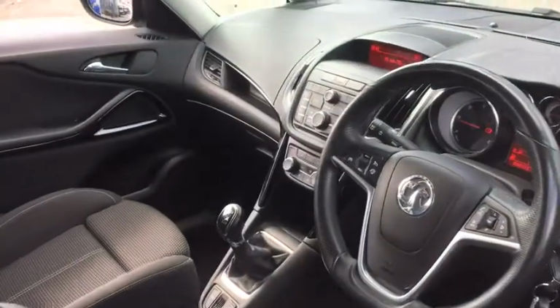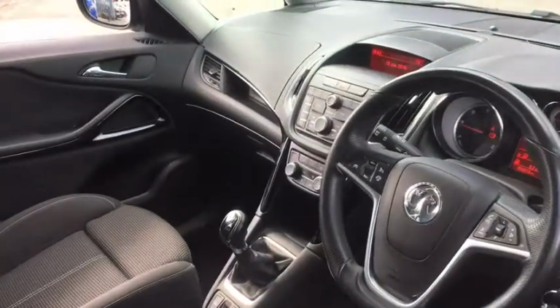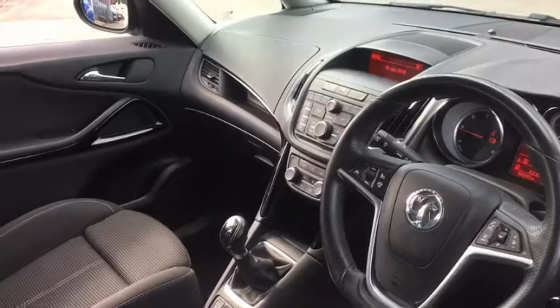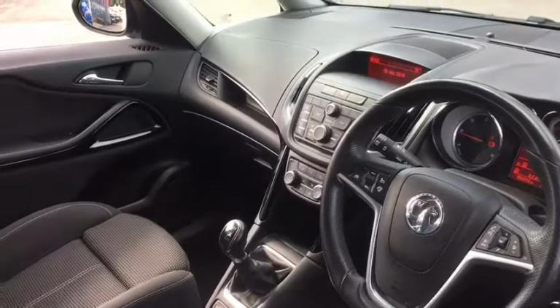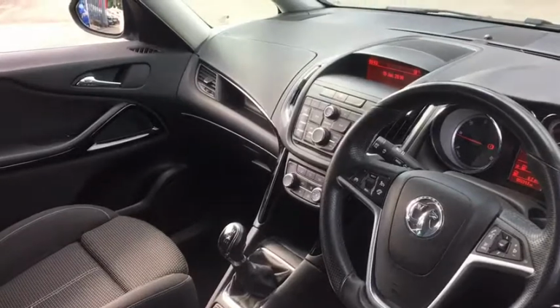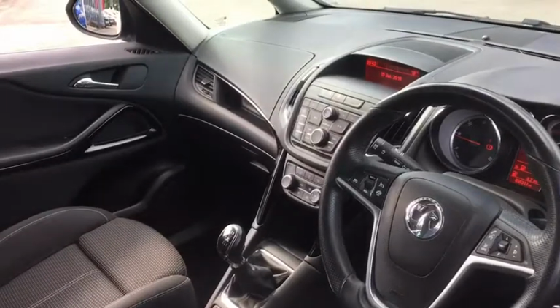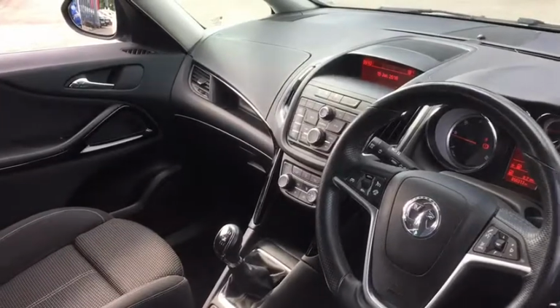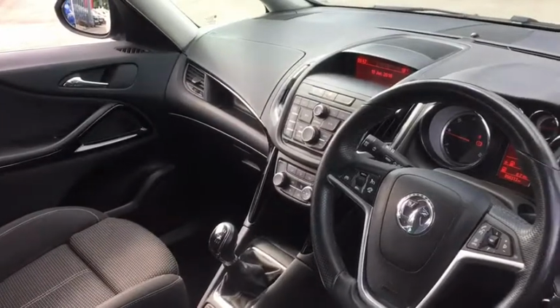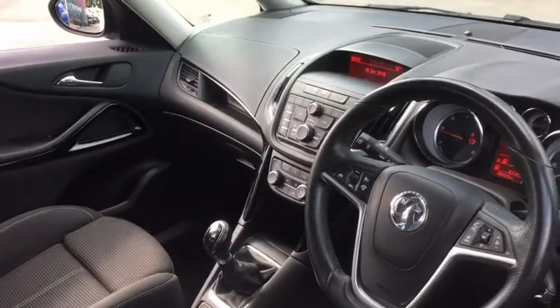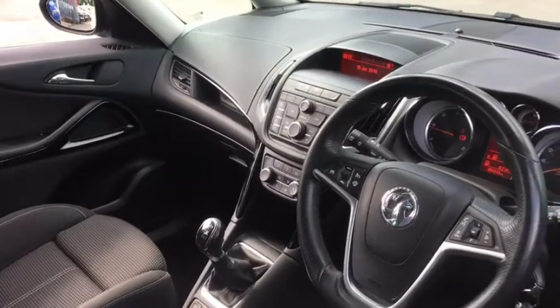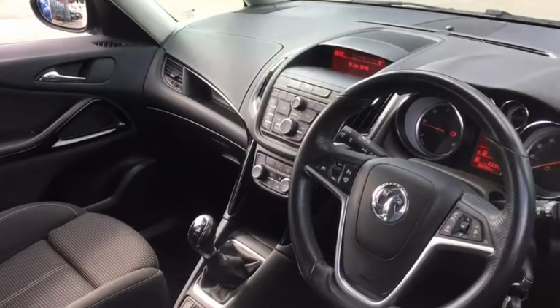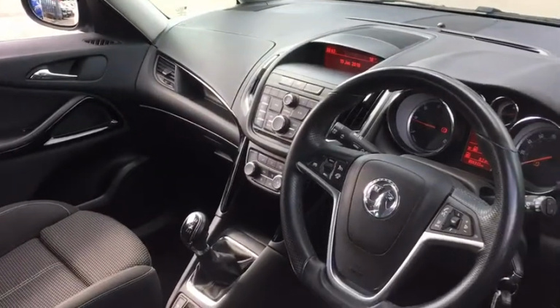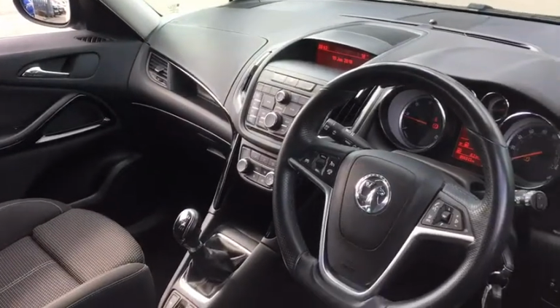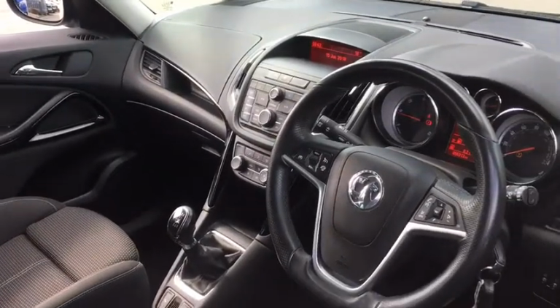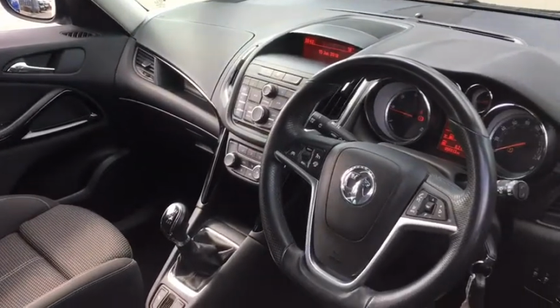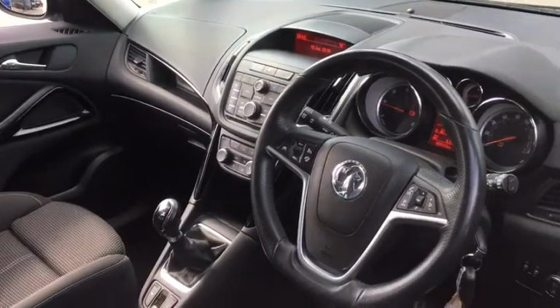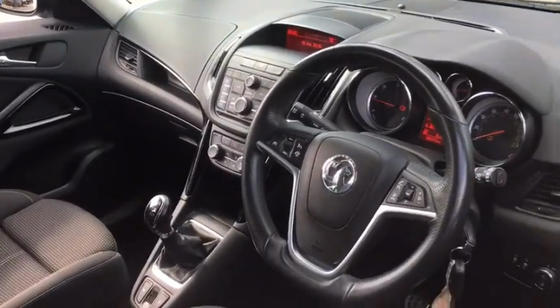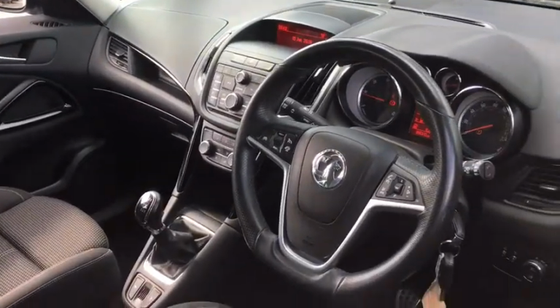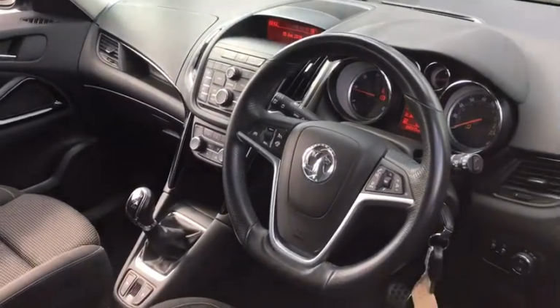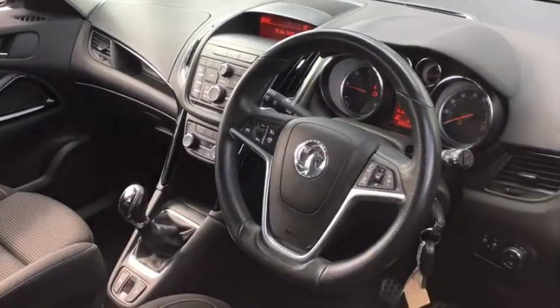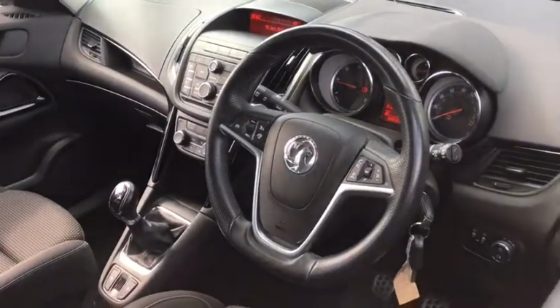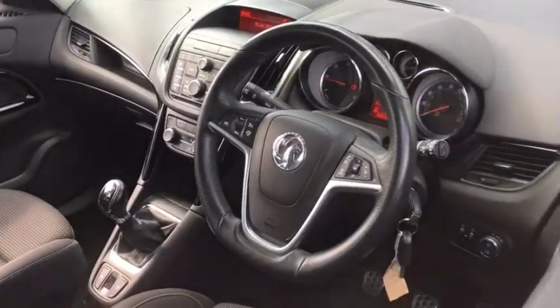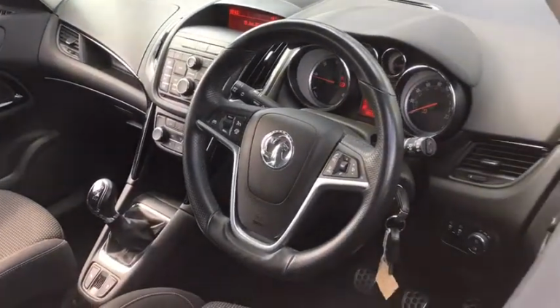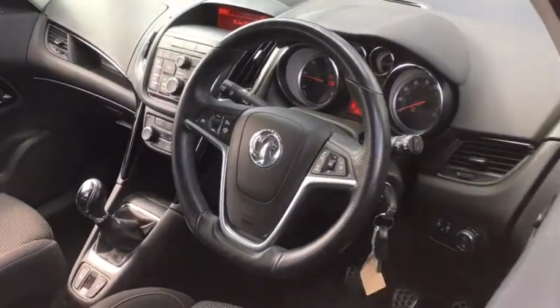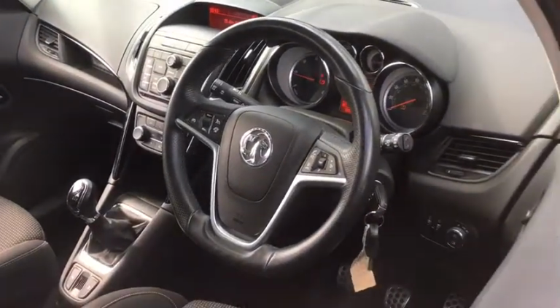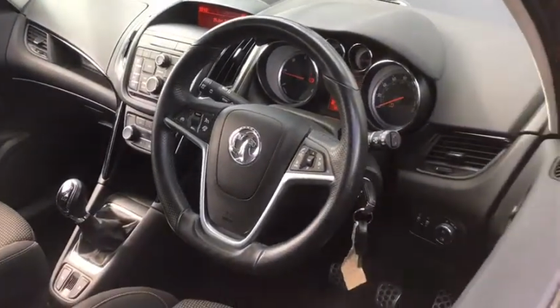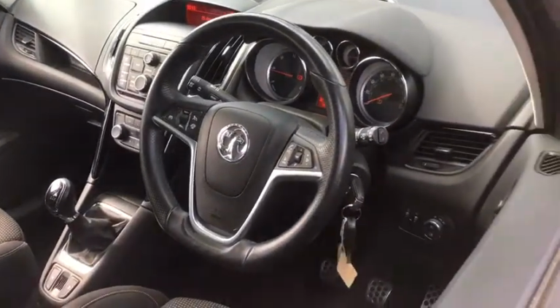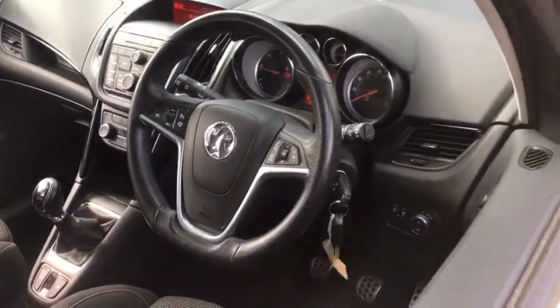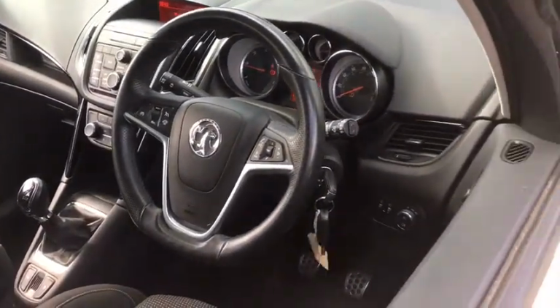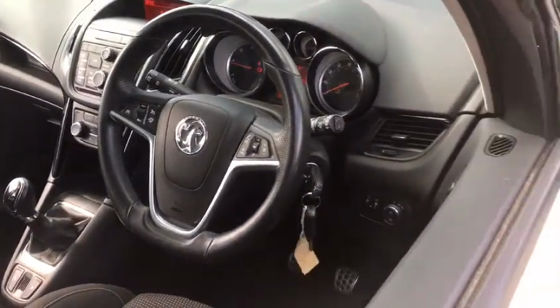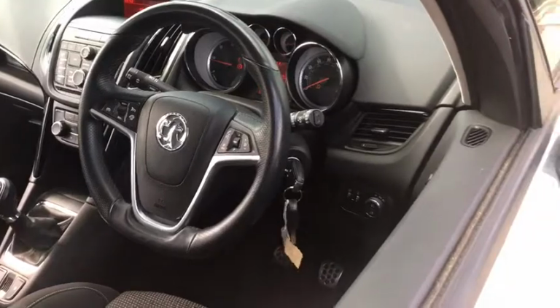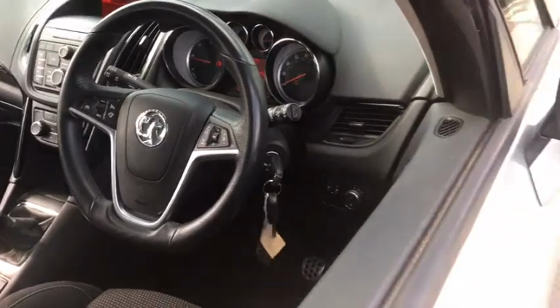Inside we also have air conditioning, AUX input, cruise control and a CD player.